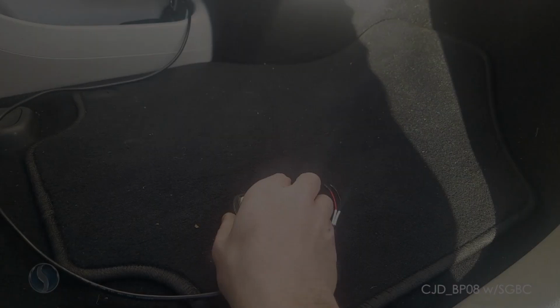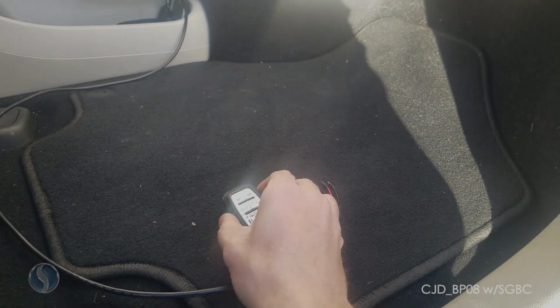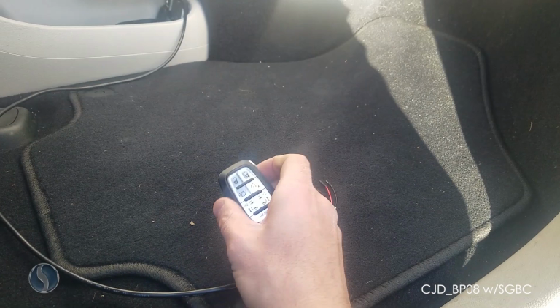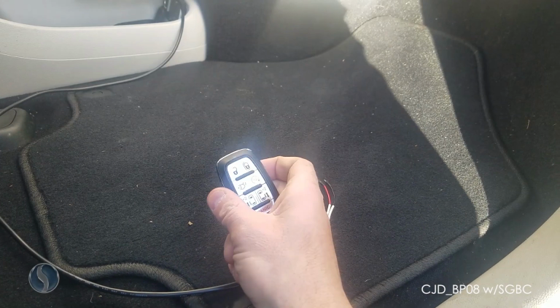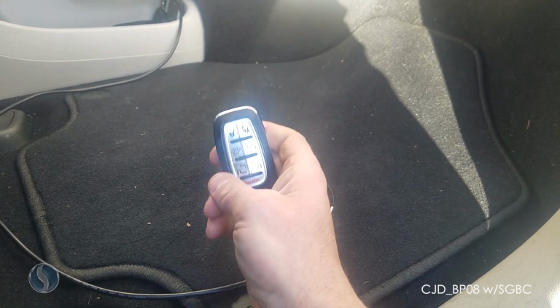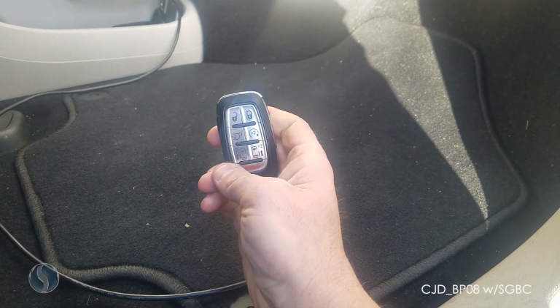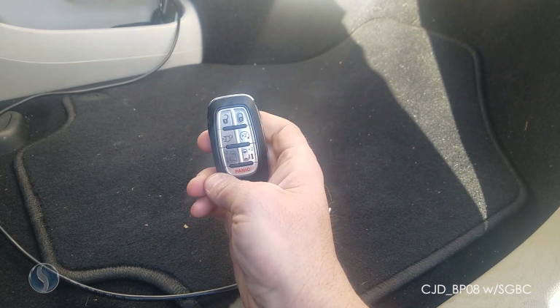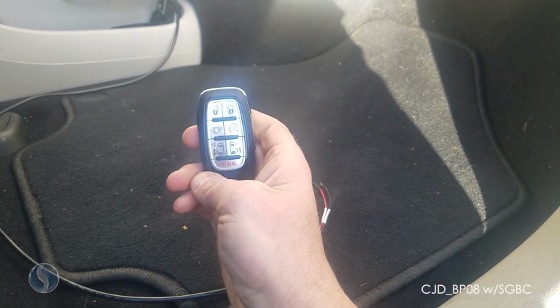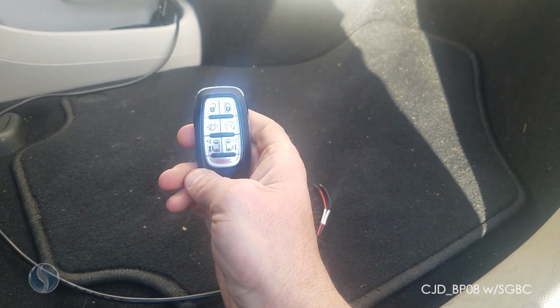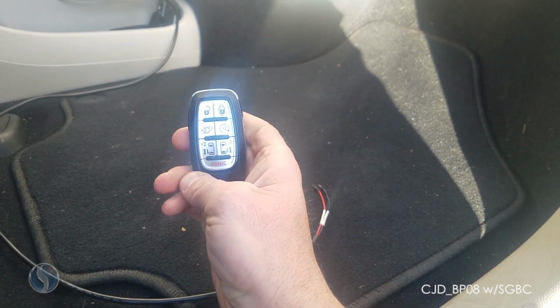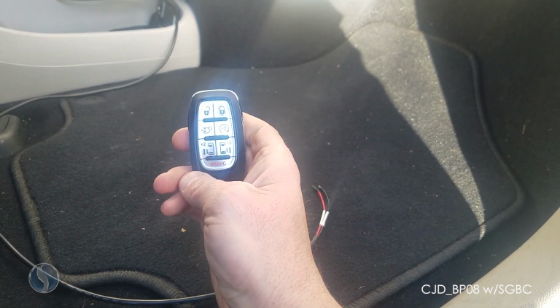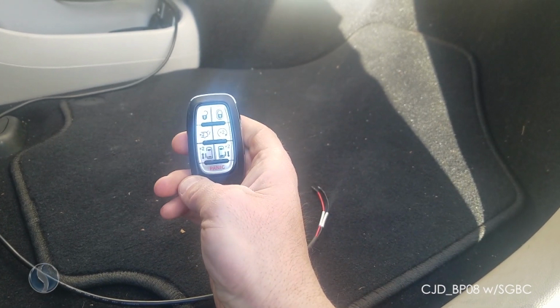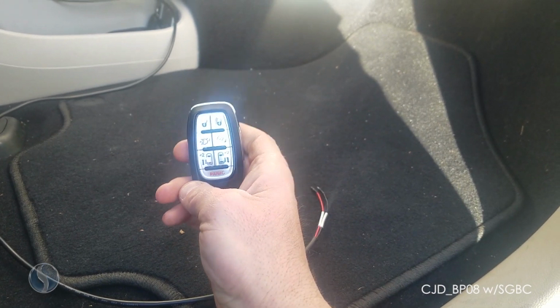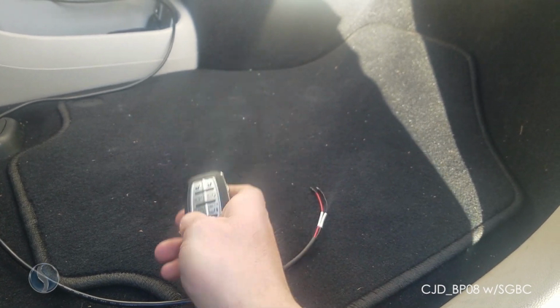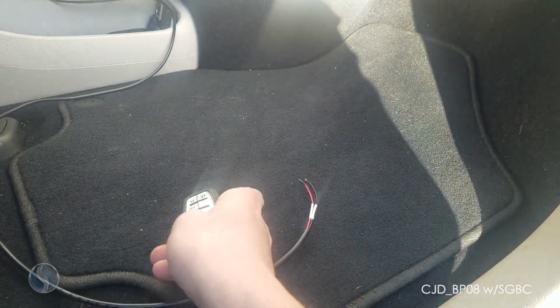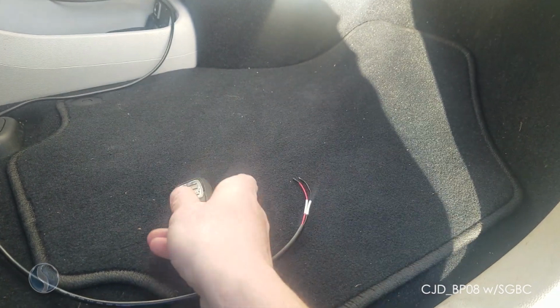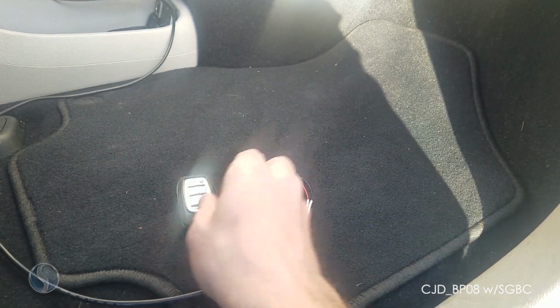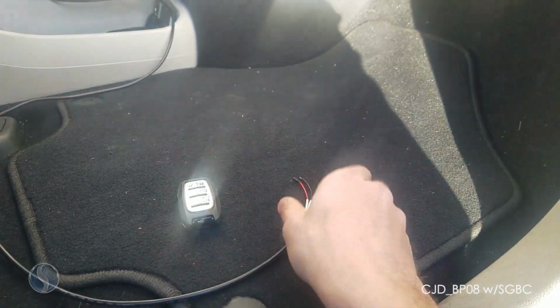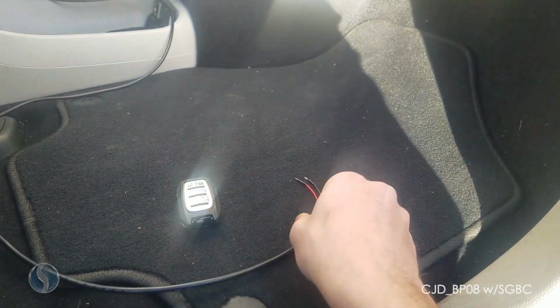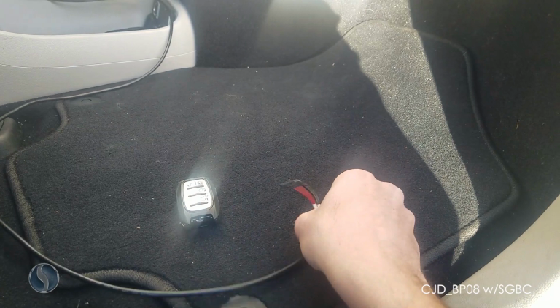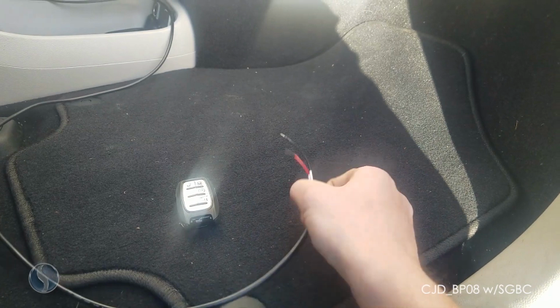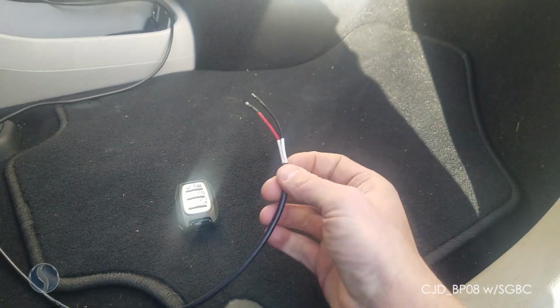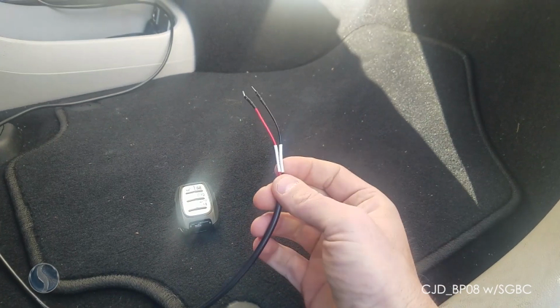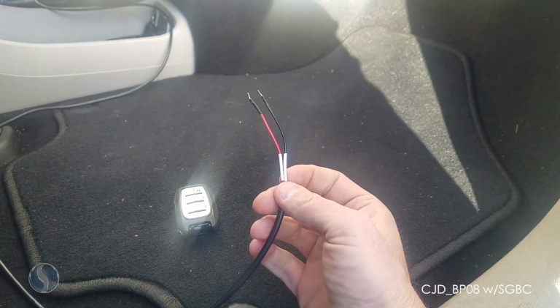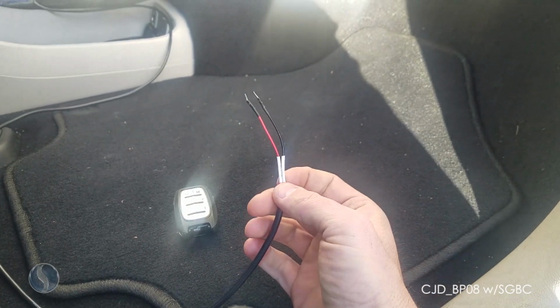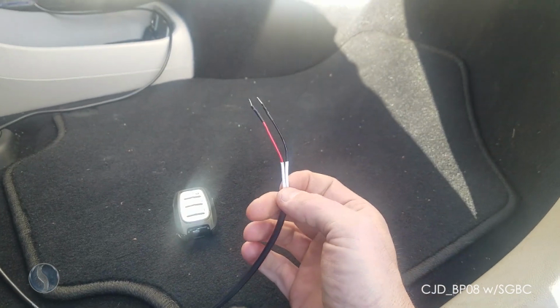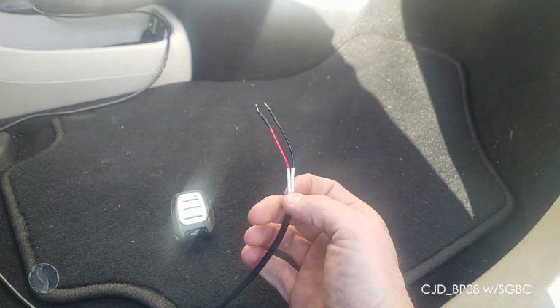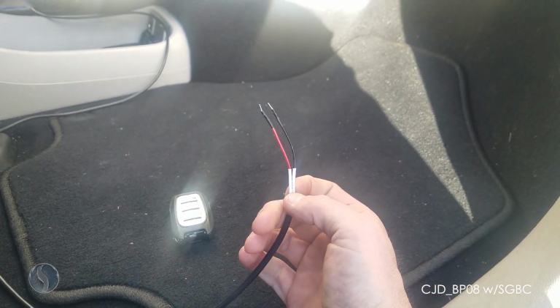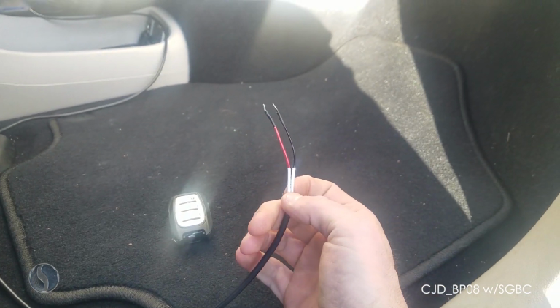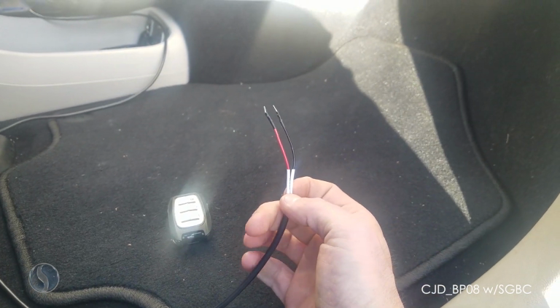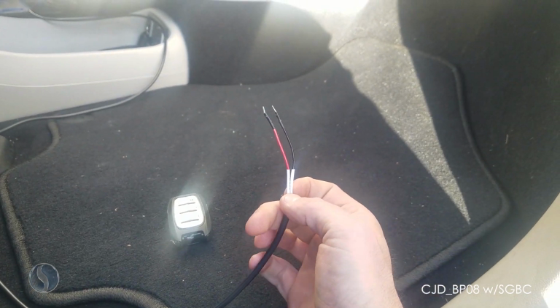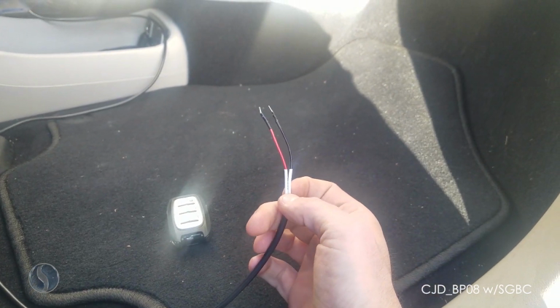We're going to be programming a new smart key to this vehicle using the Chrysler security gateway bypass cable.